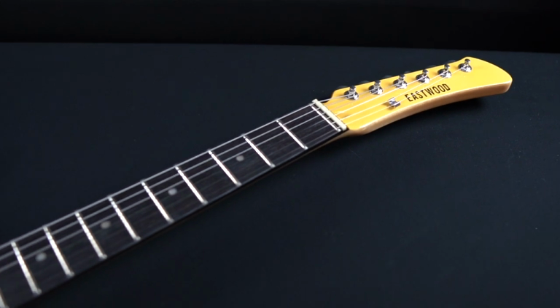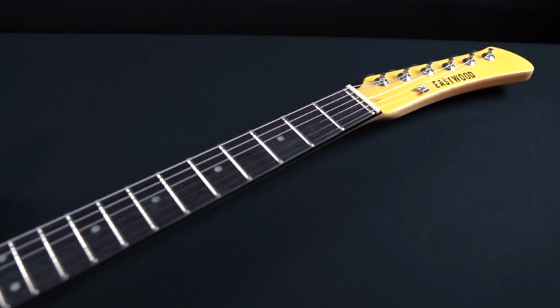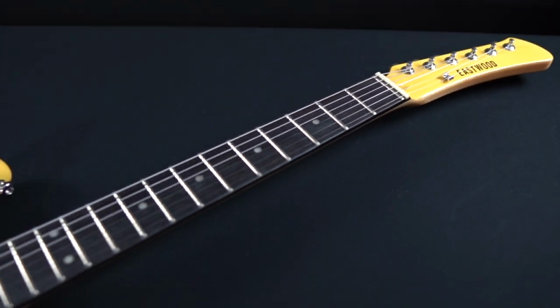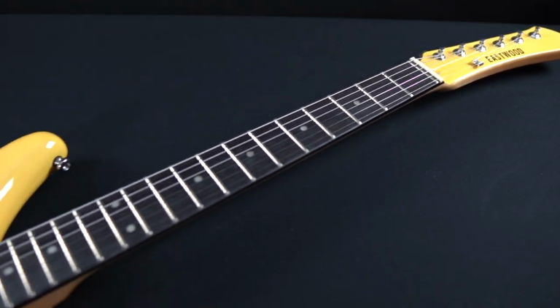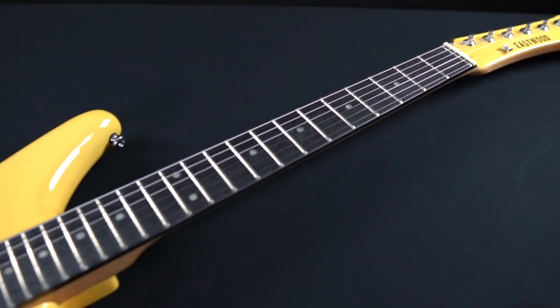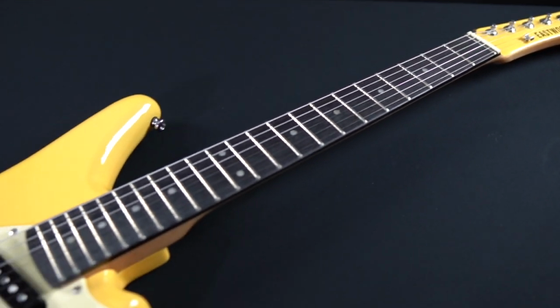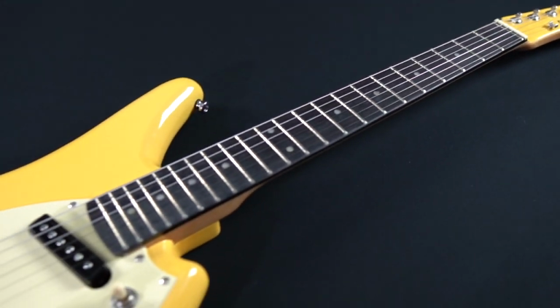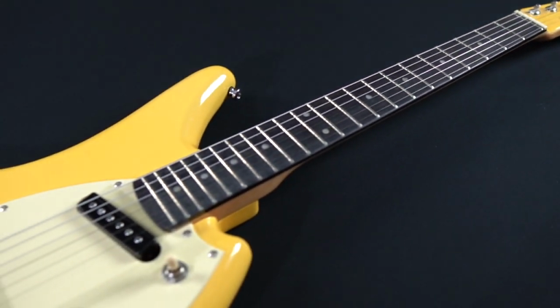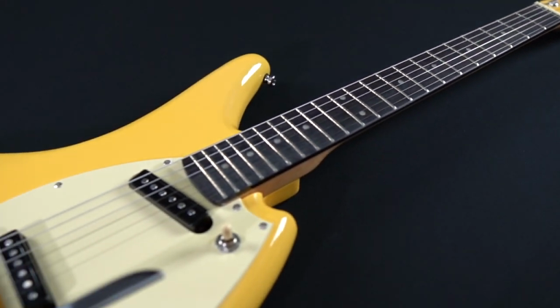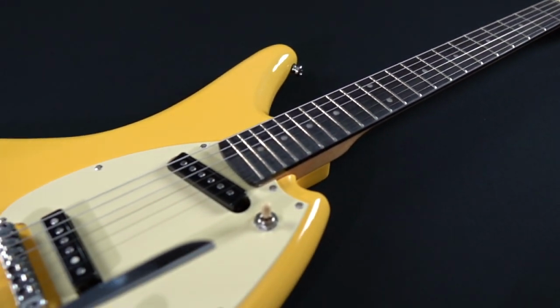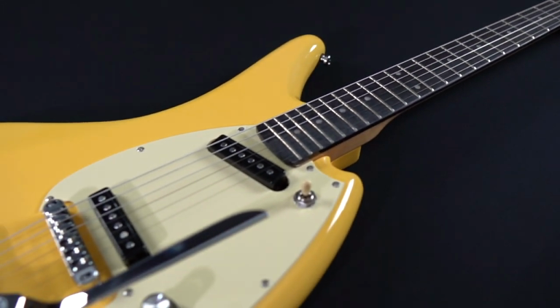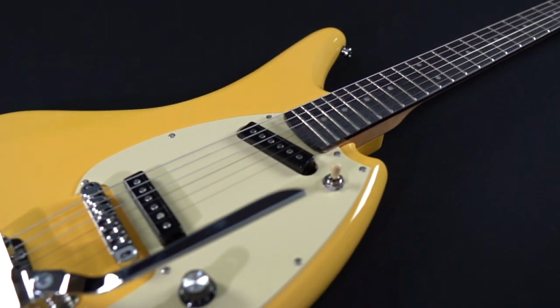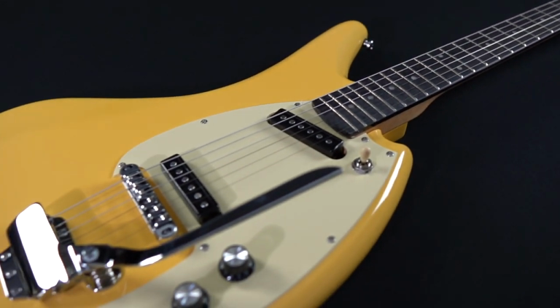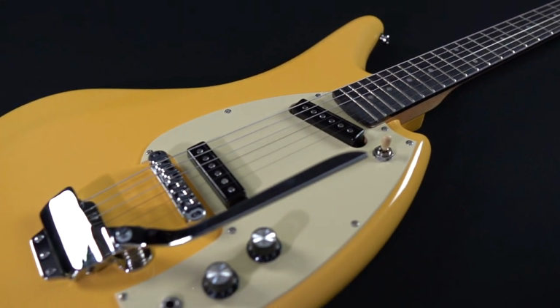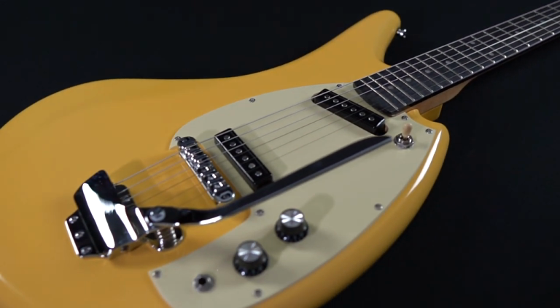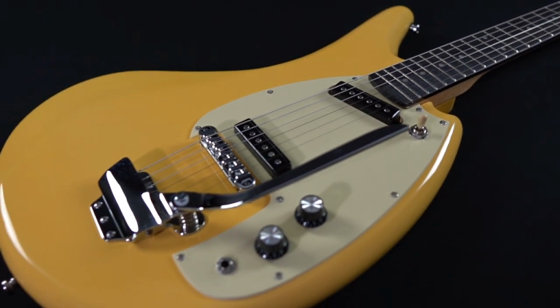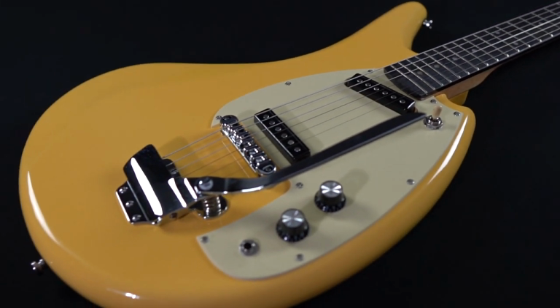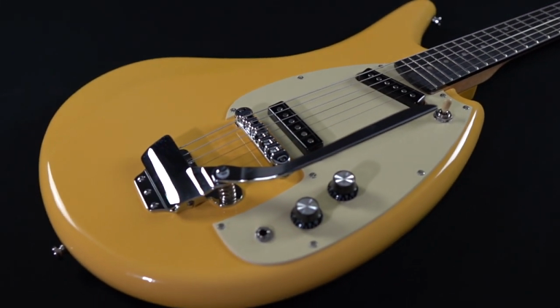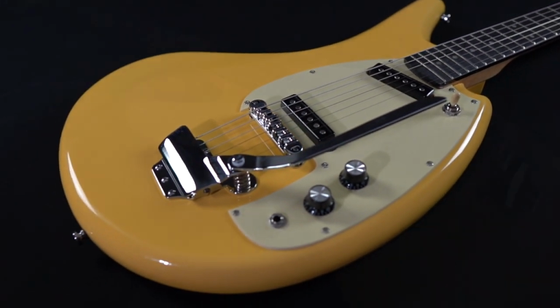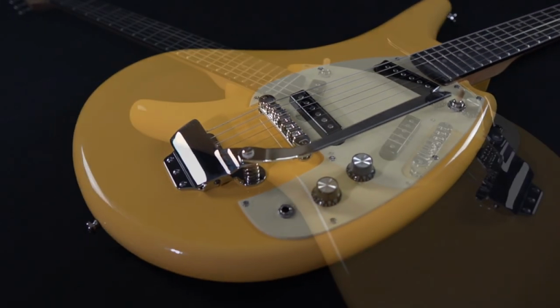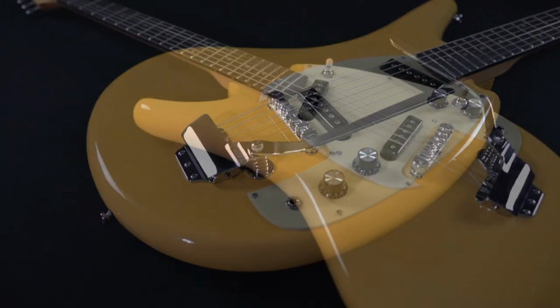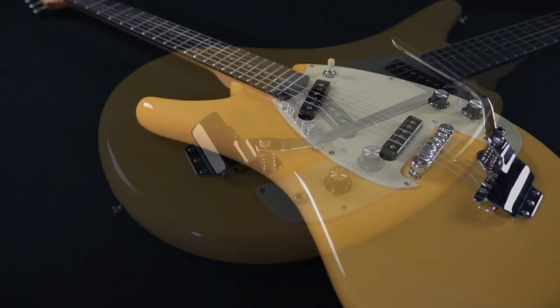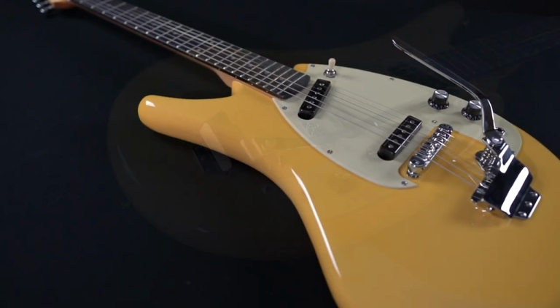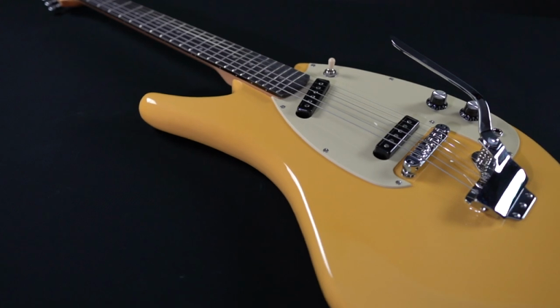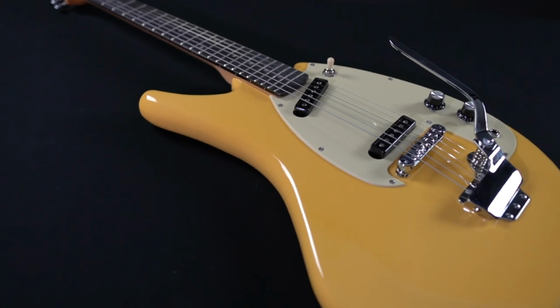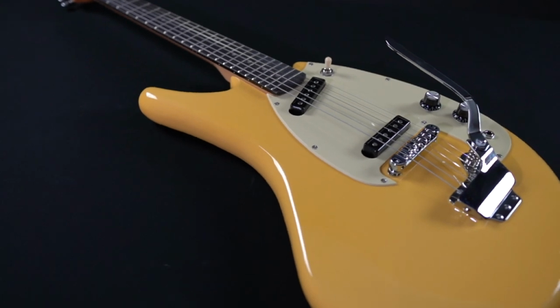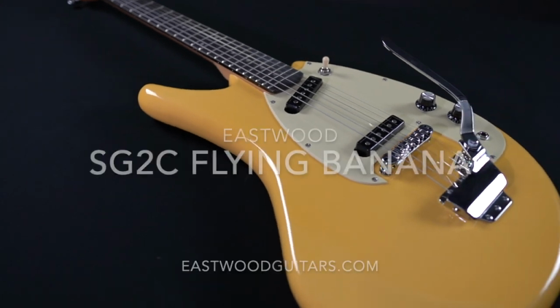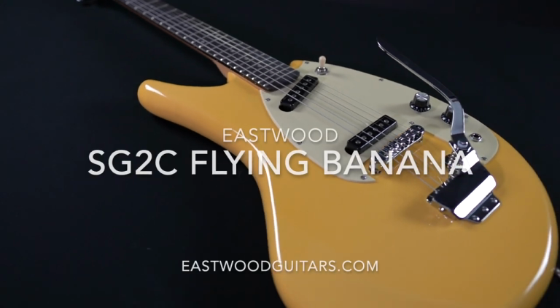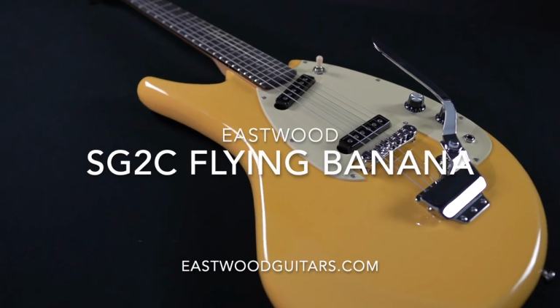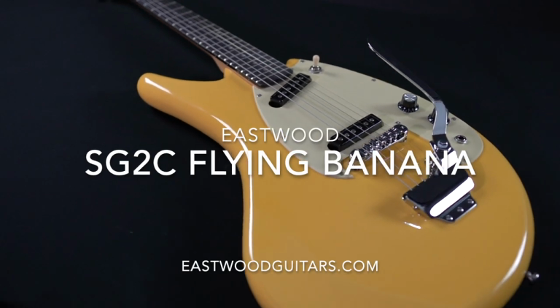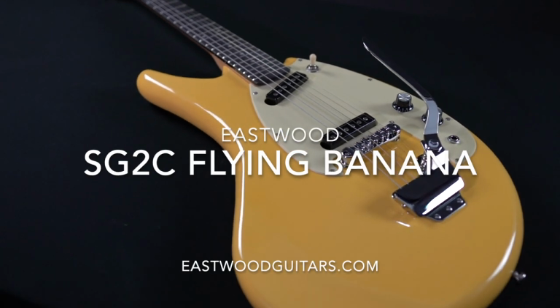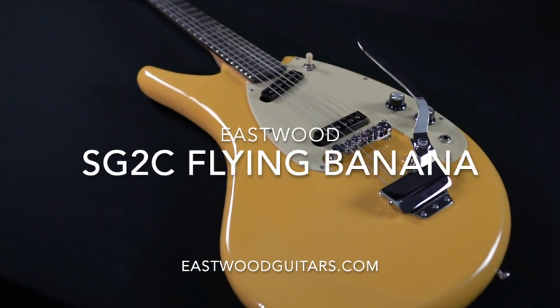Stand out from the crowd with an icon of vintage import guitars. Order your Flying Banana at EastwoodGuitars.com today.